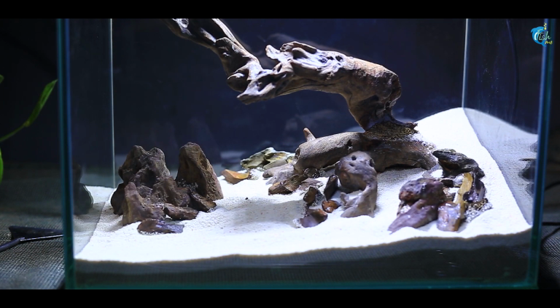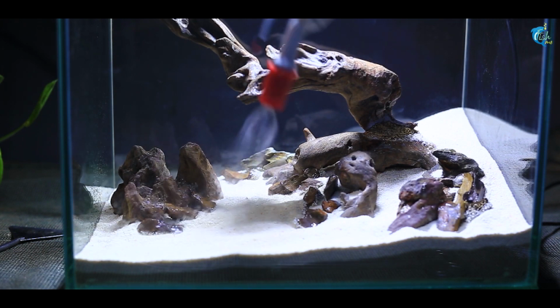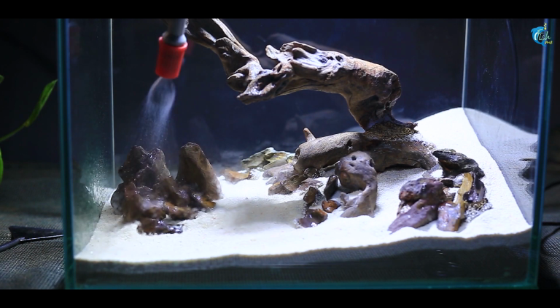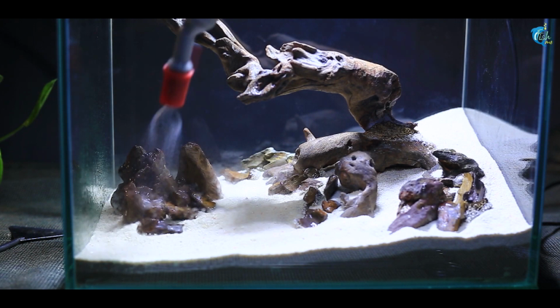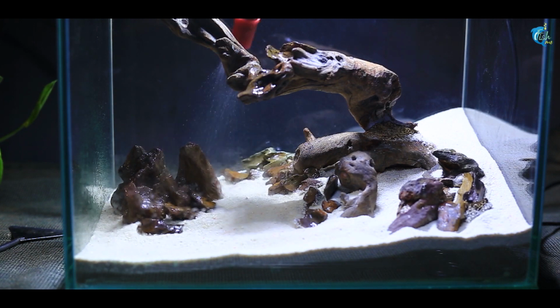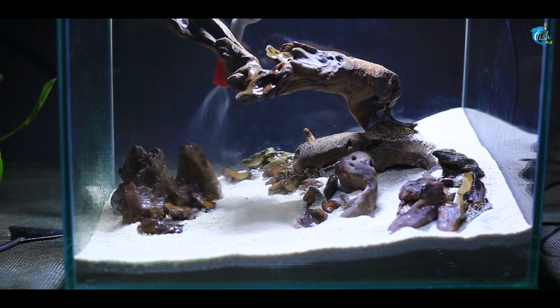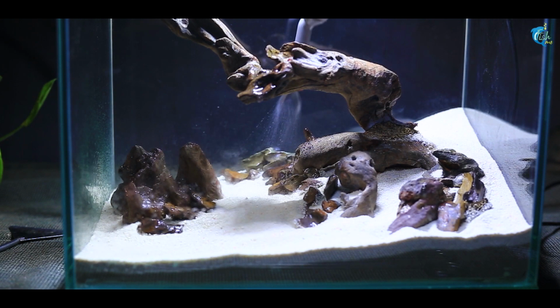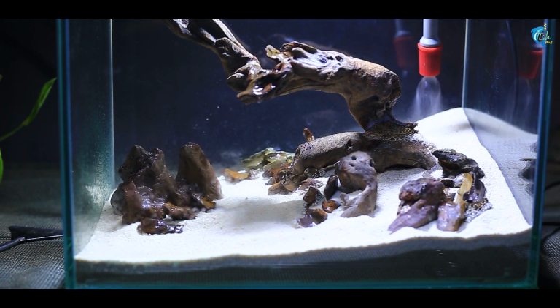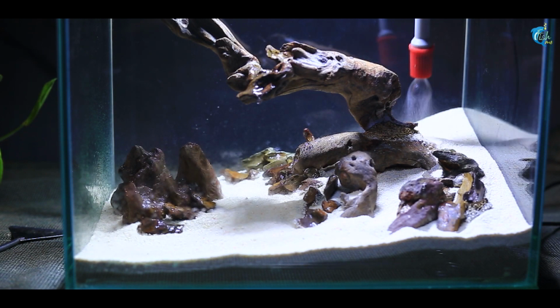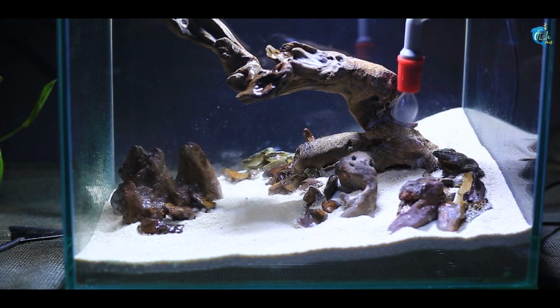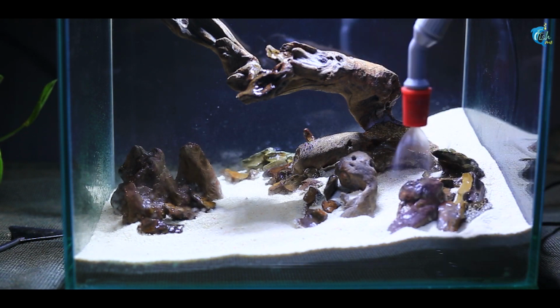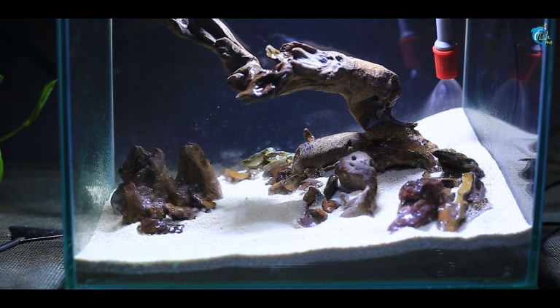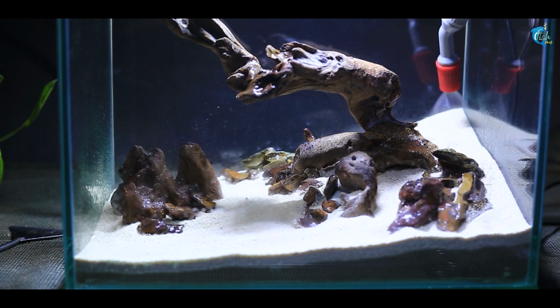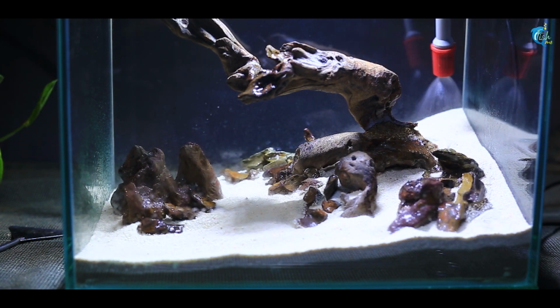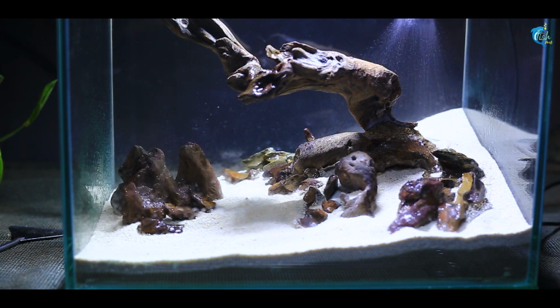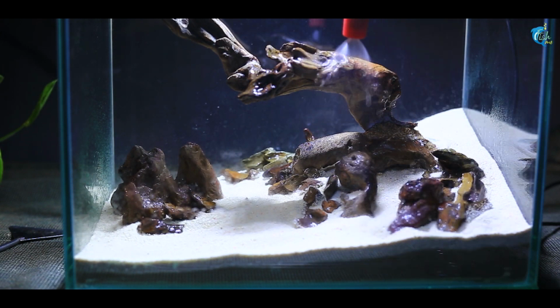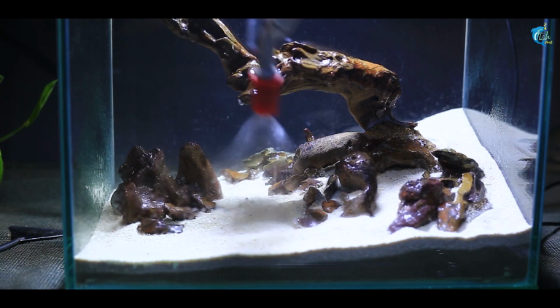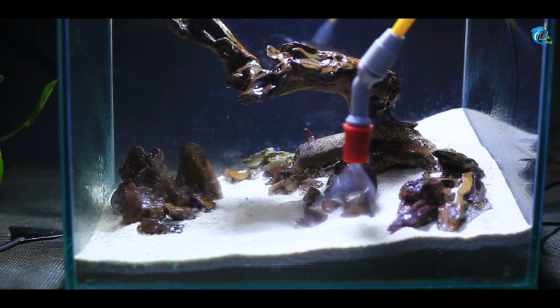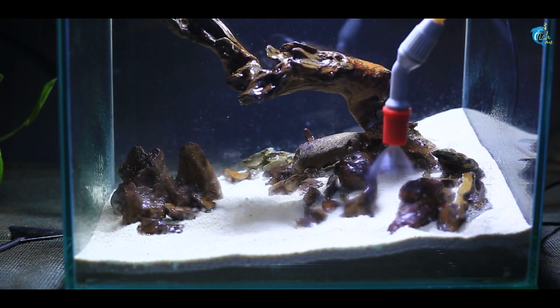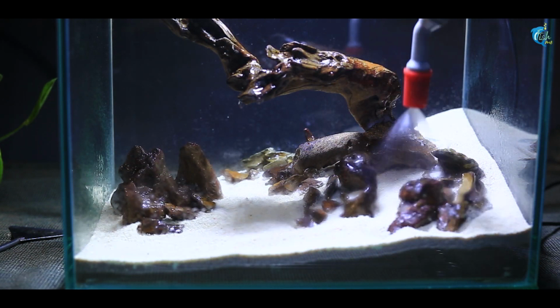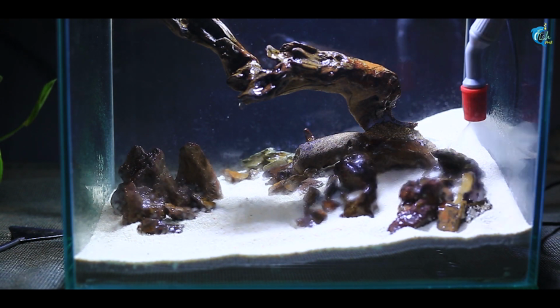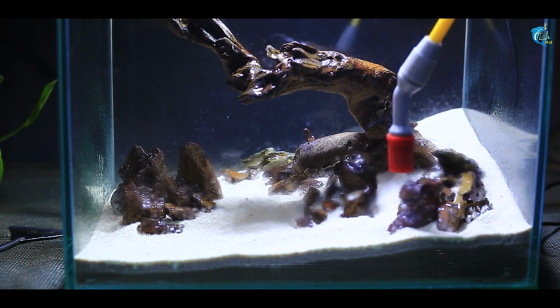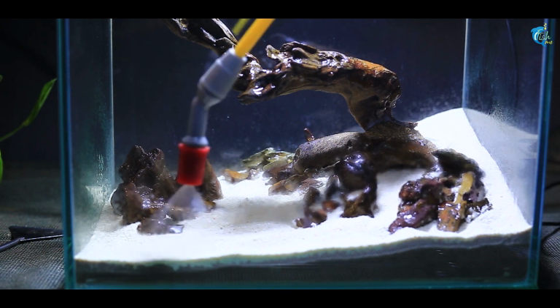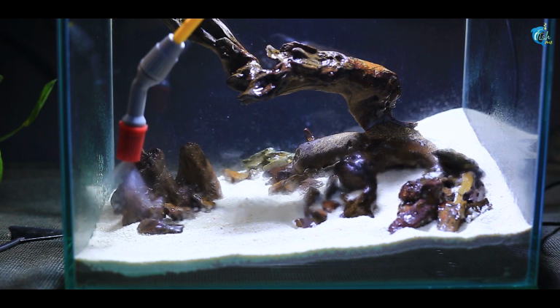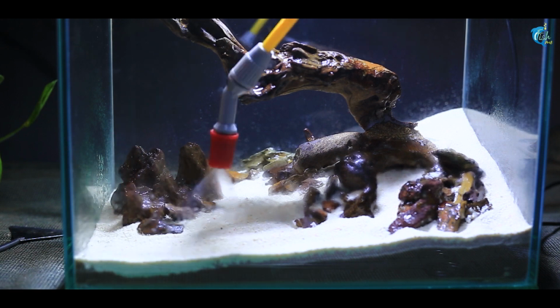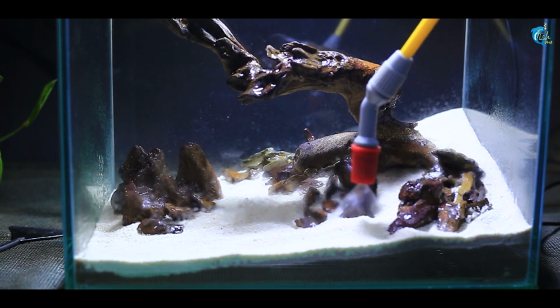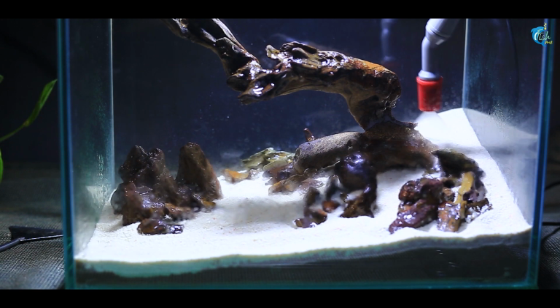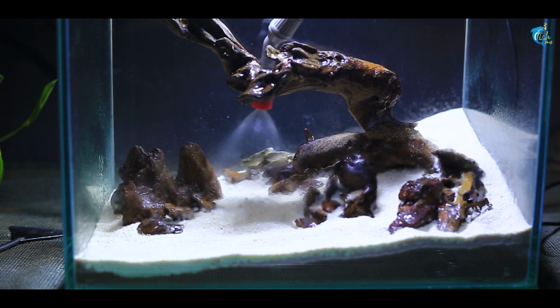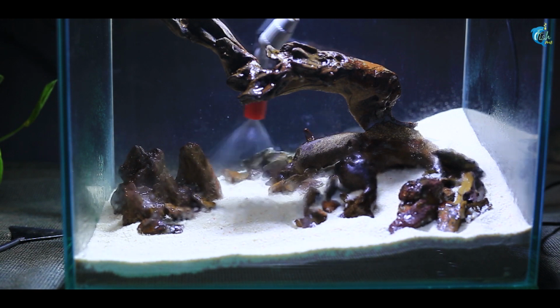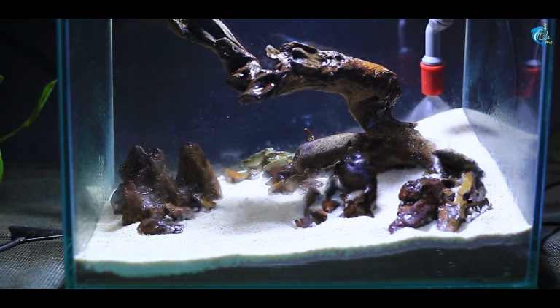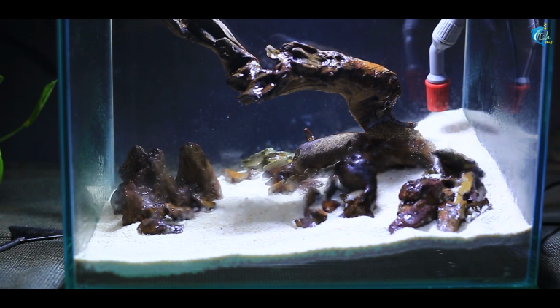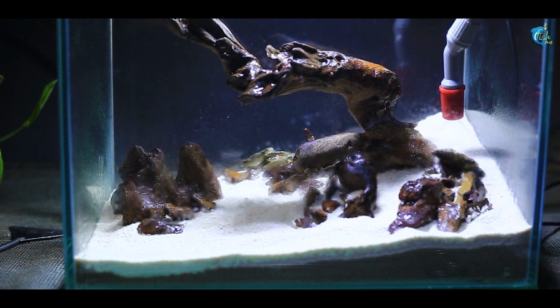Before planting, the substrate needs to be properly soaked and wet, which will make planting the plants much easier.